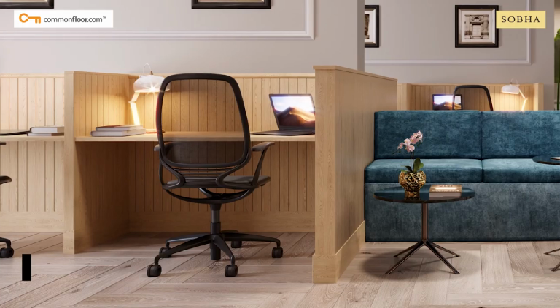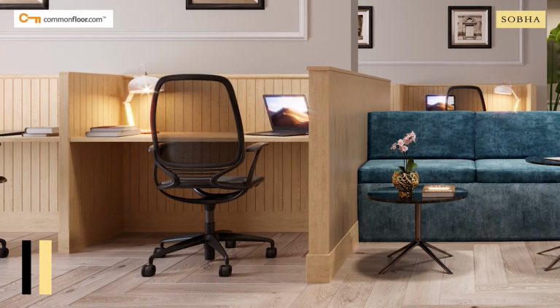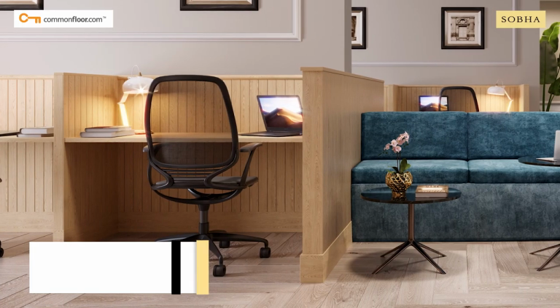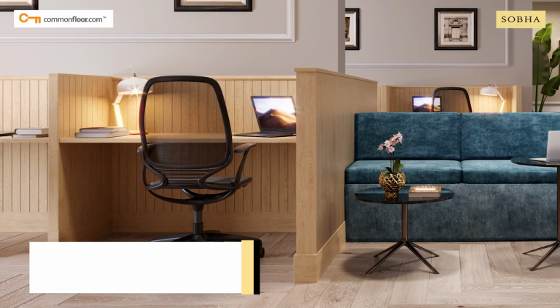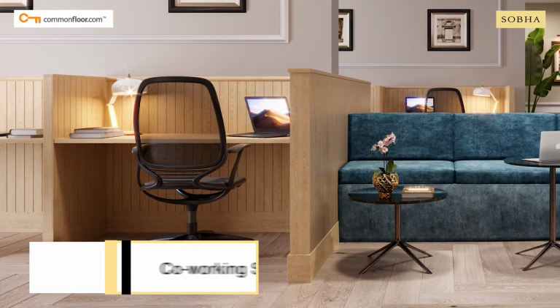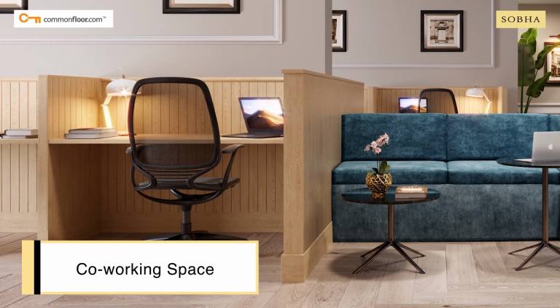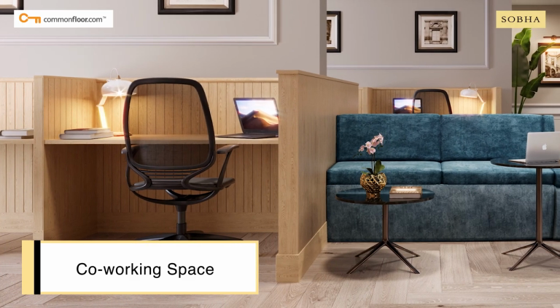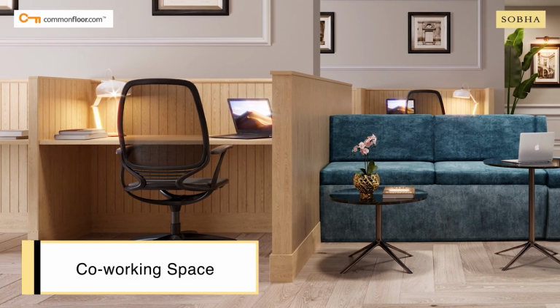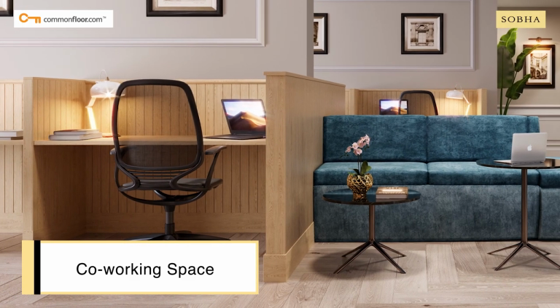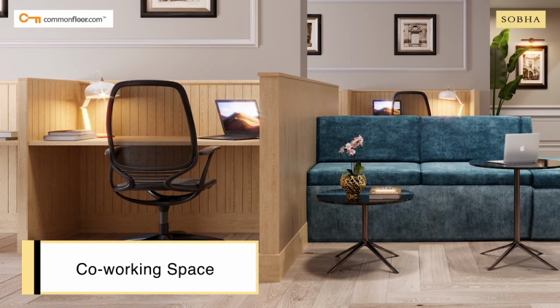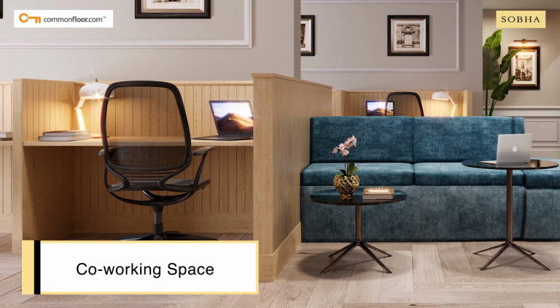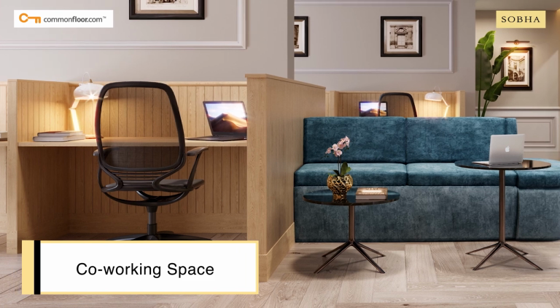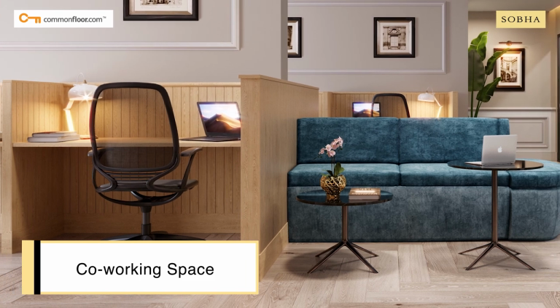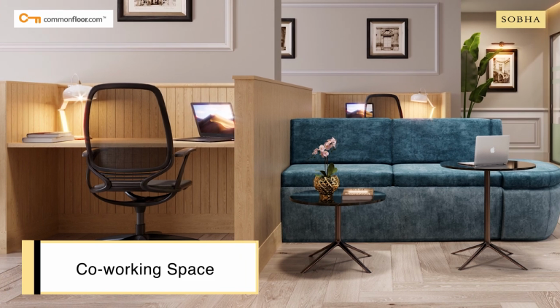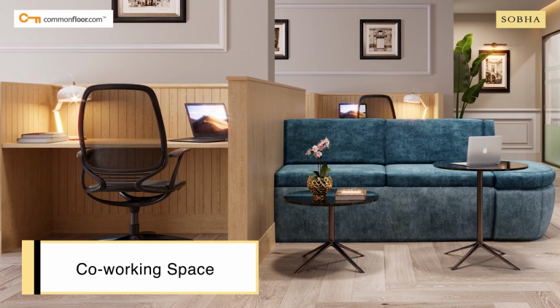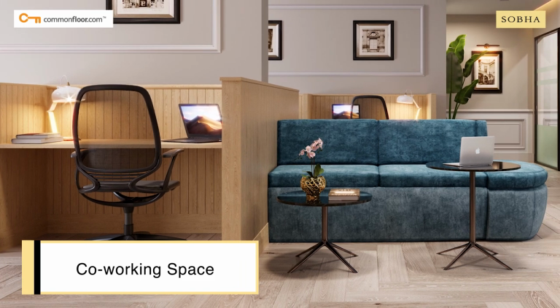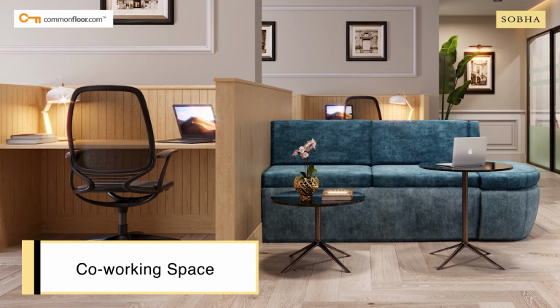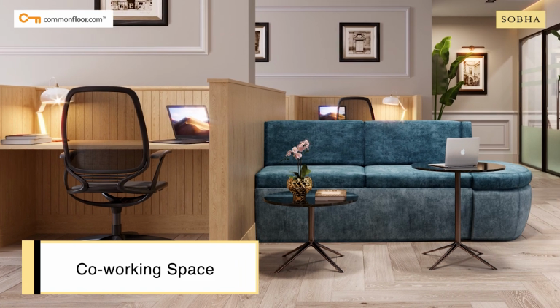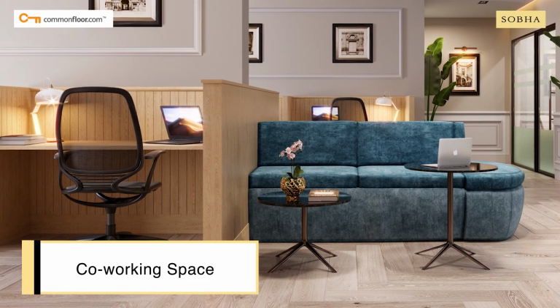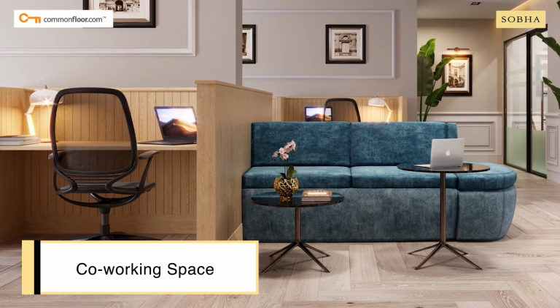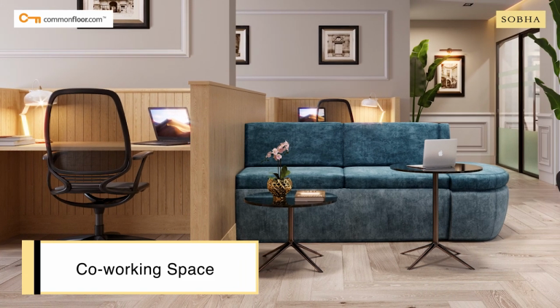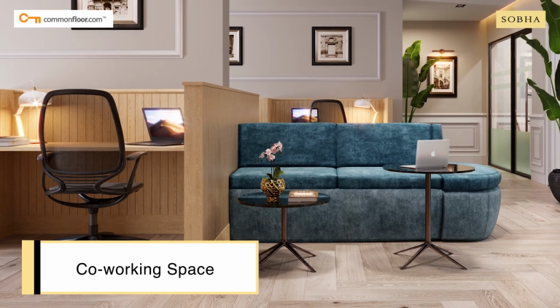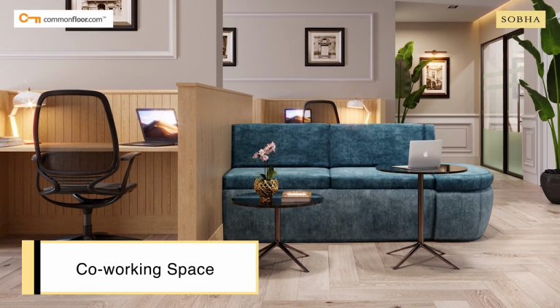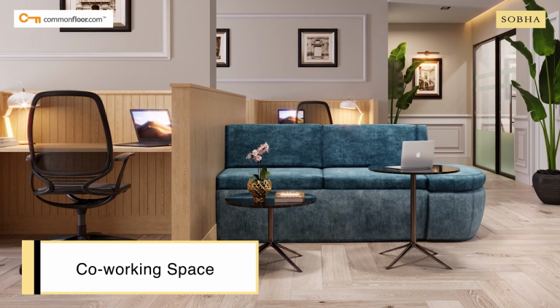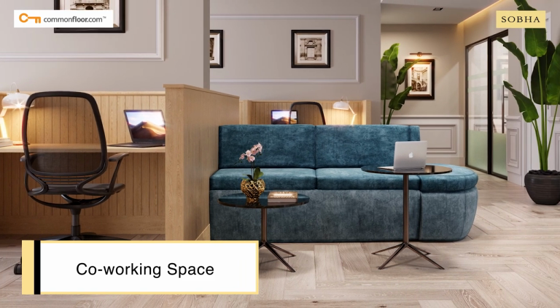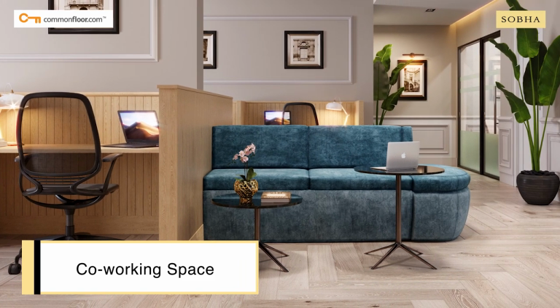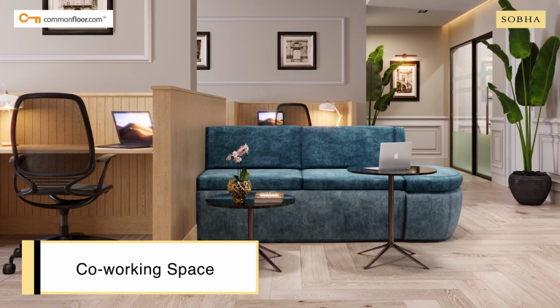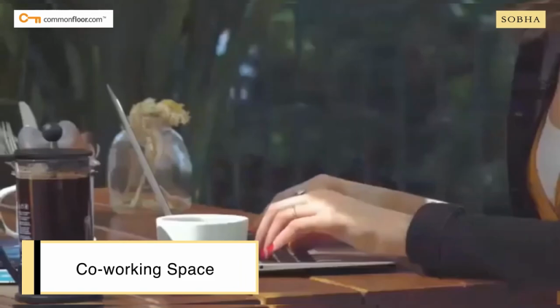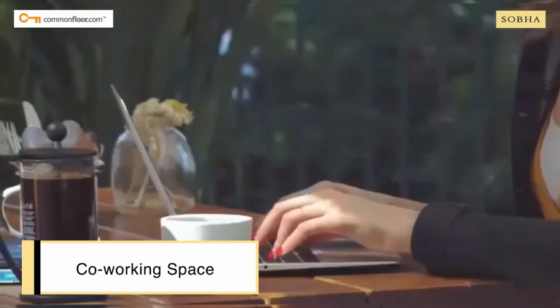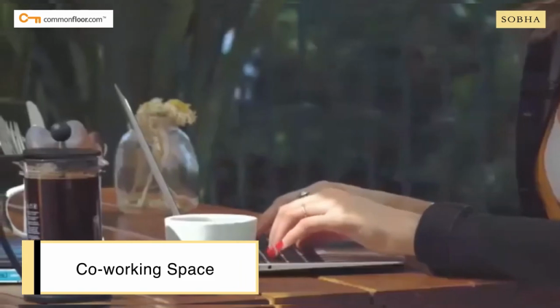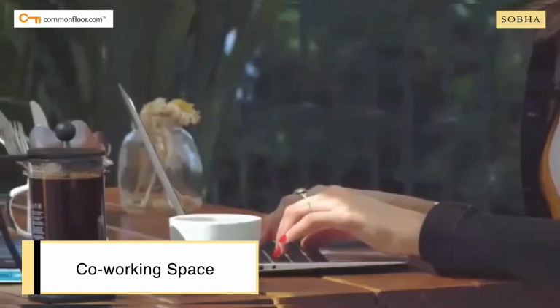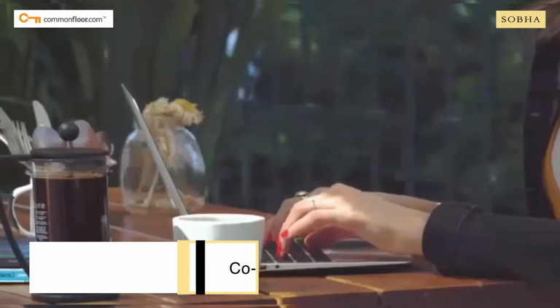Considering the new normal of working from home, Shobha Winsa gets an exclusive co-working space — a thoughtful addition indeed.